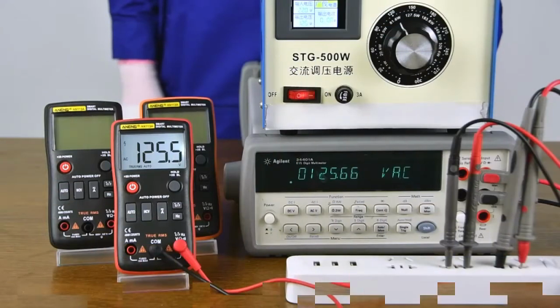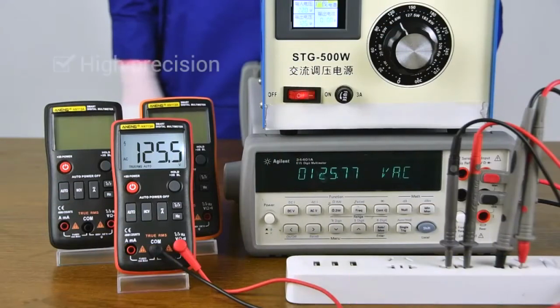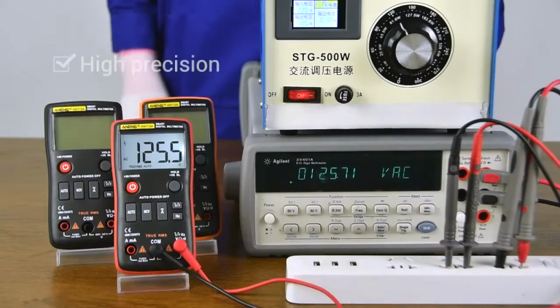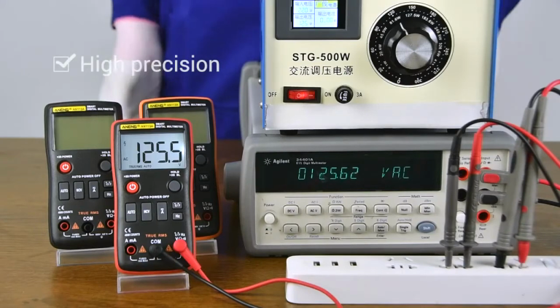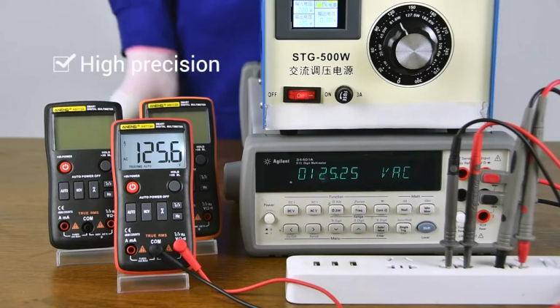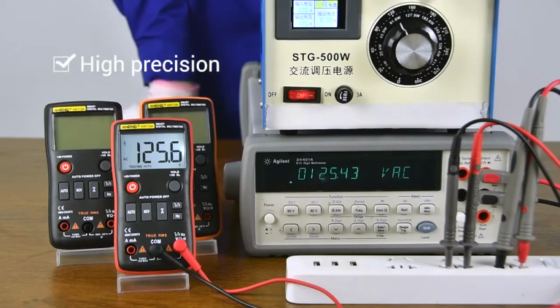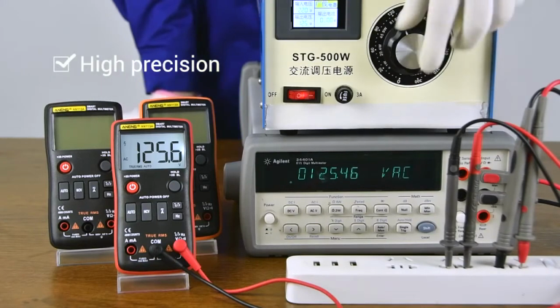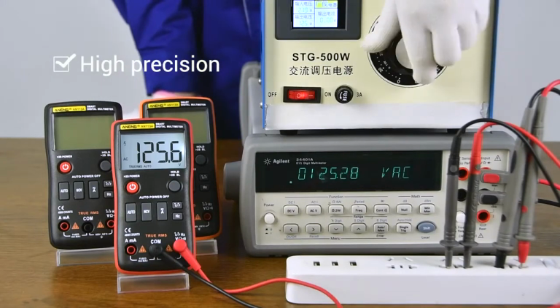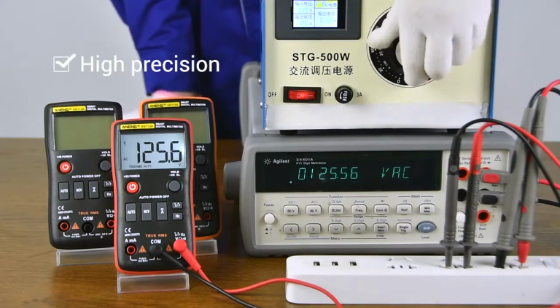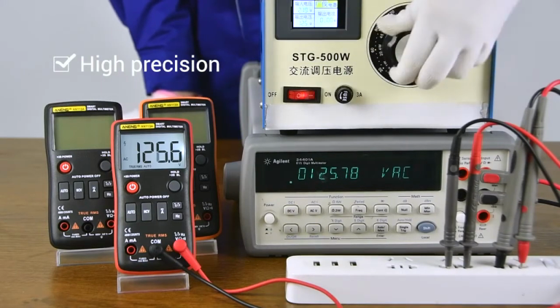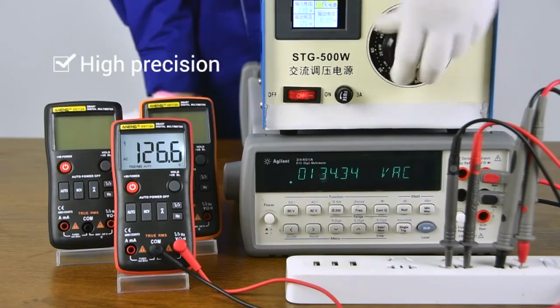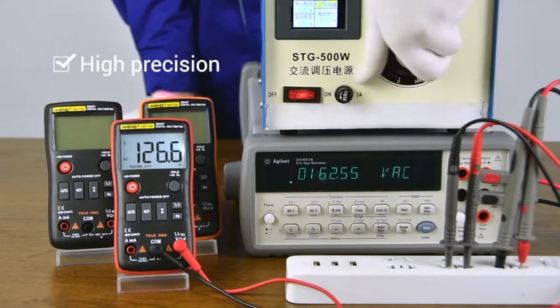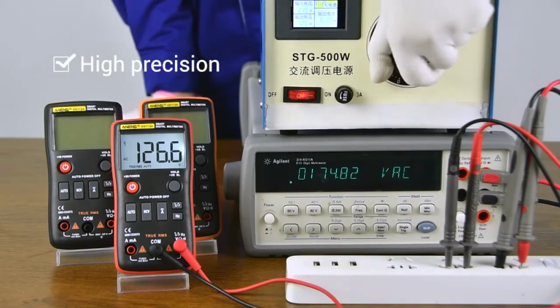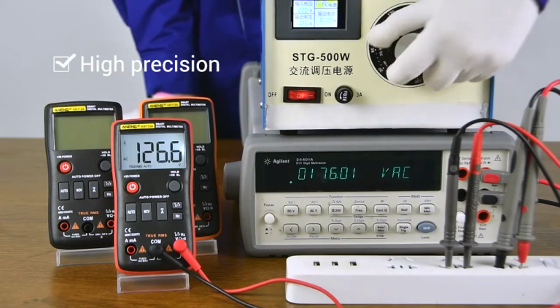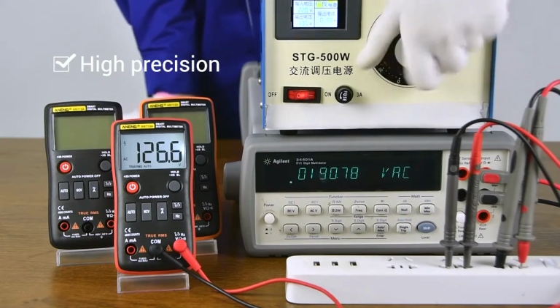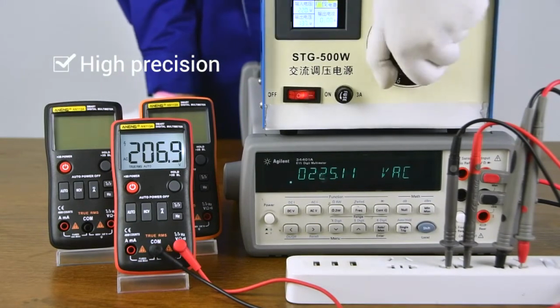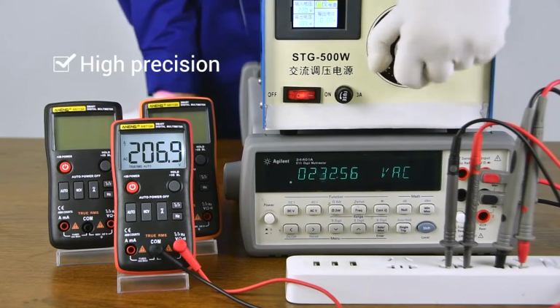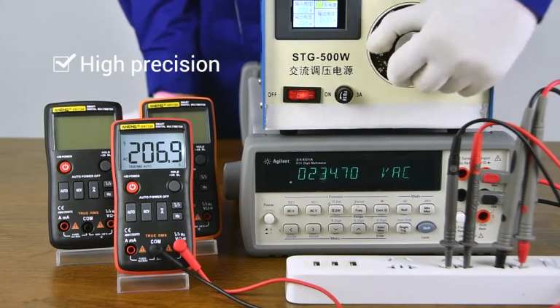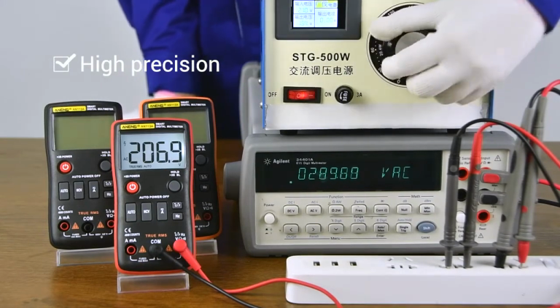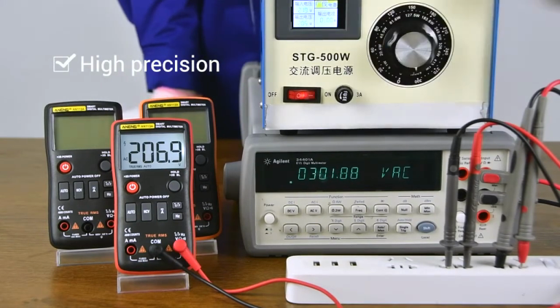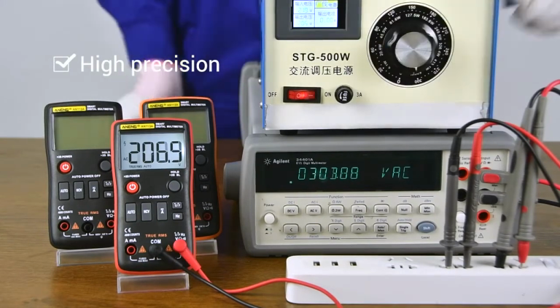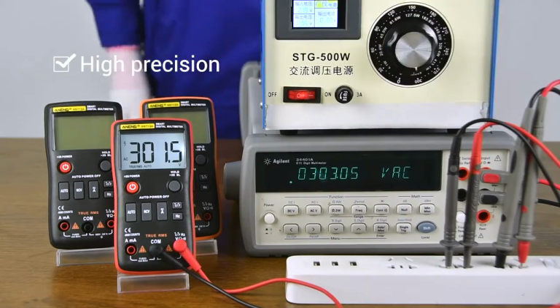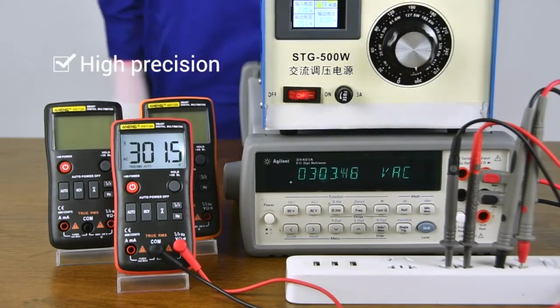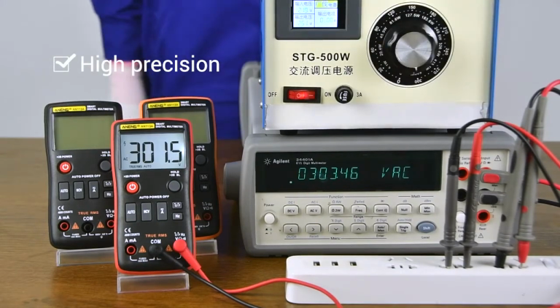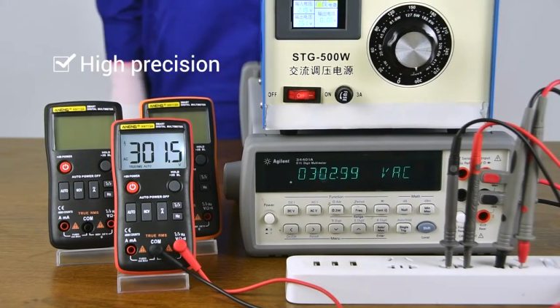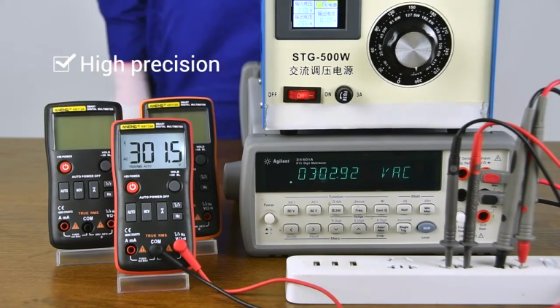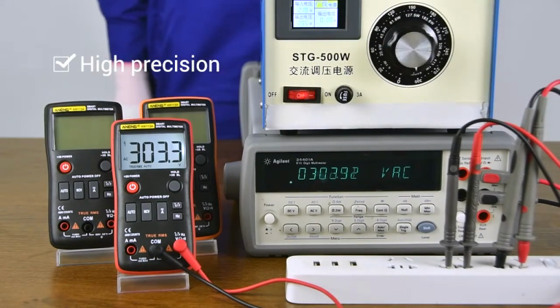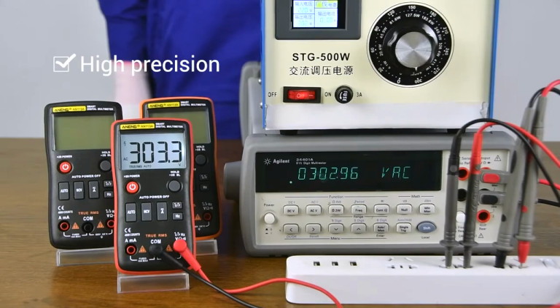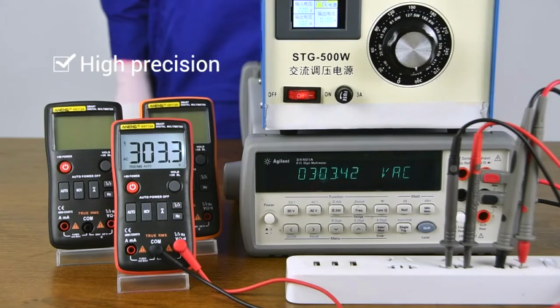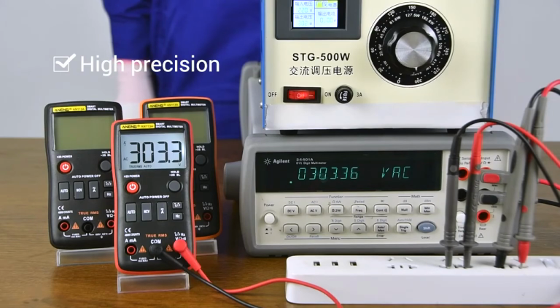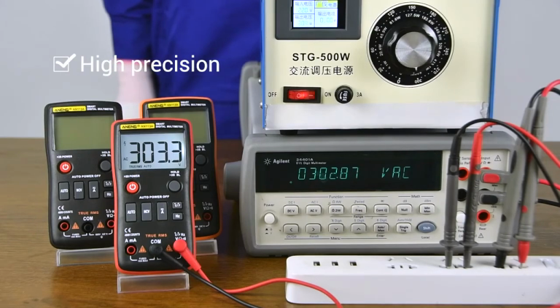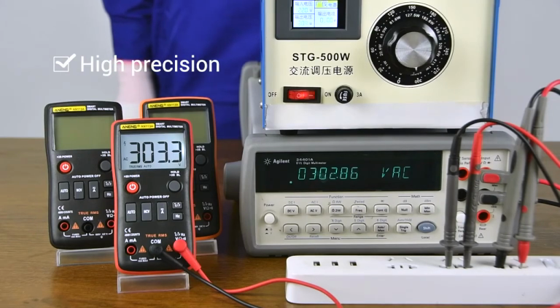Comparison of accuracy. Compared with the table multimeter, the value is very accurate.